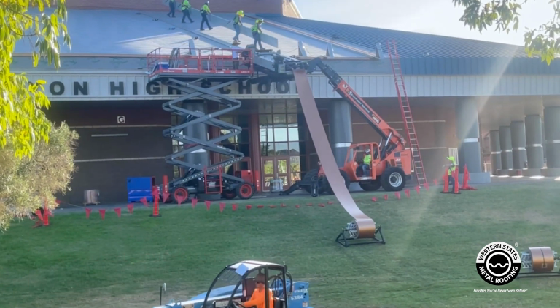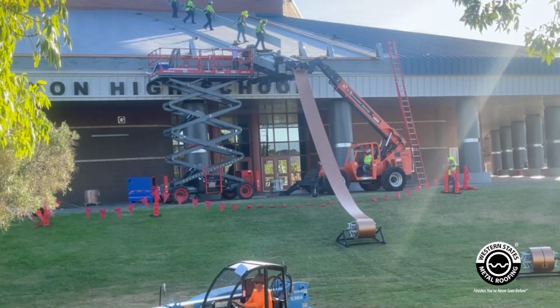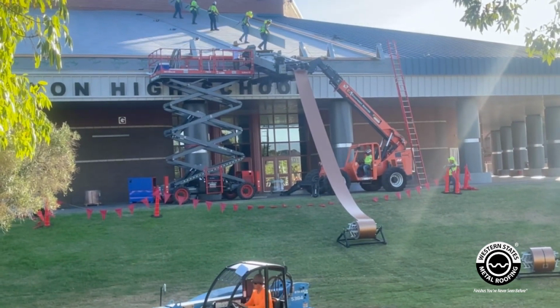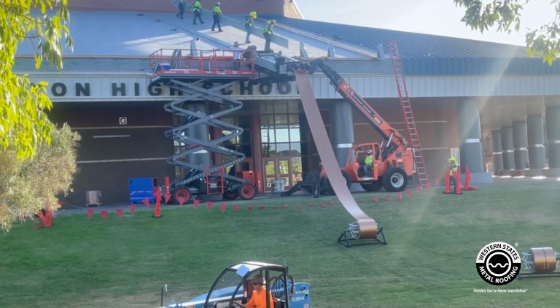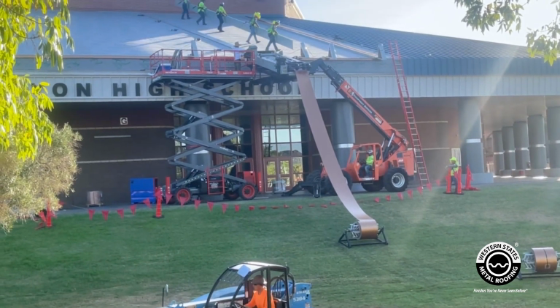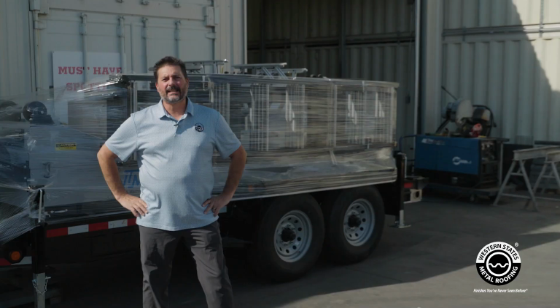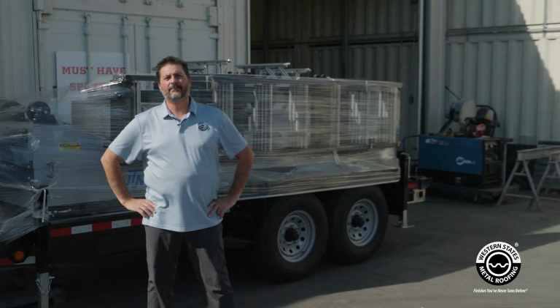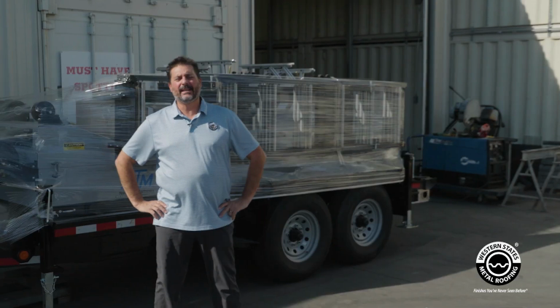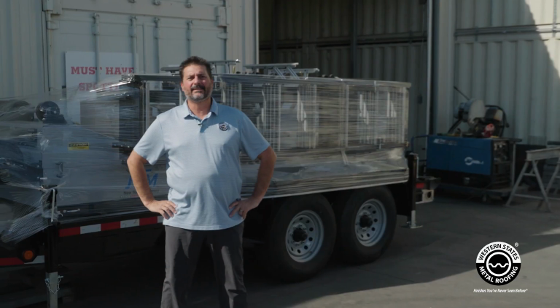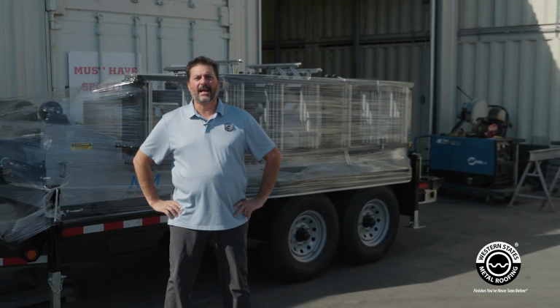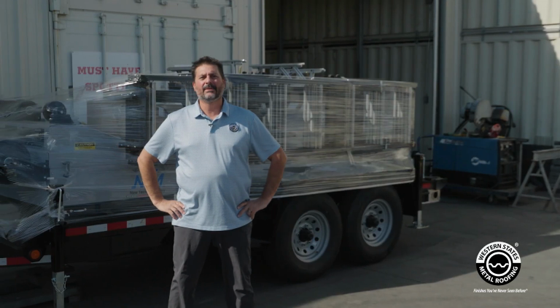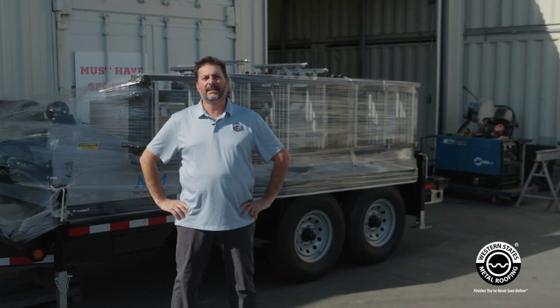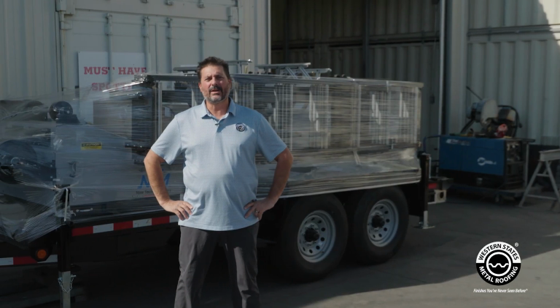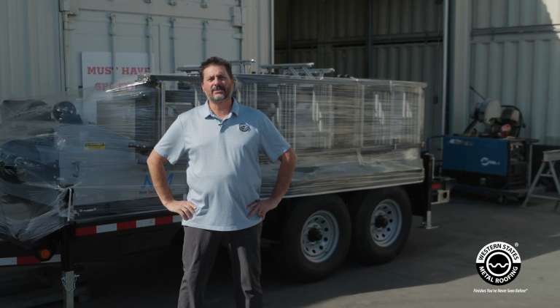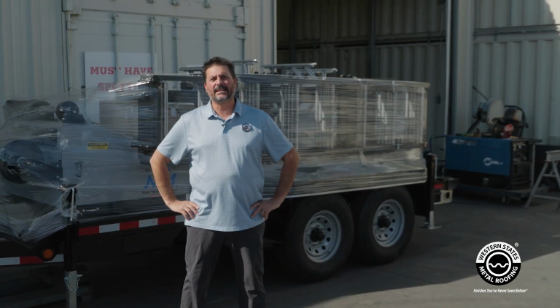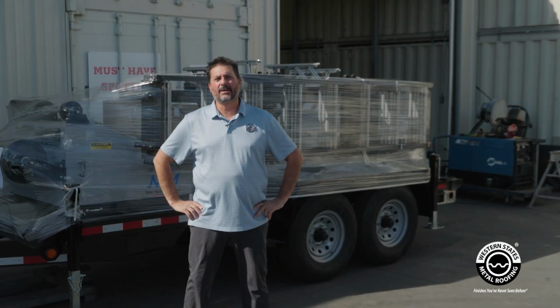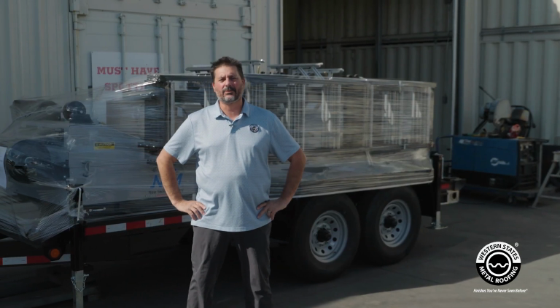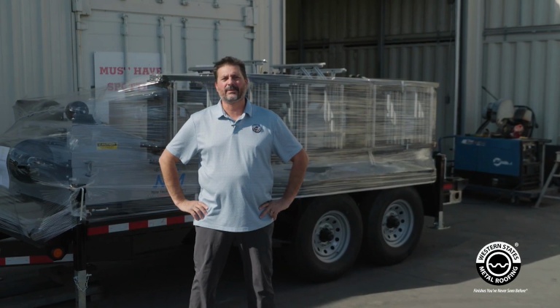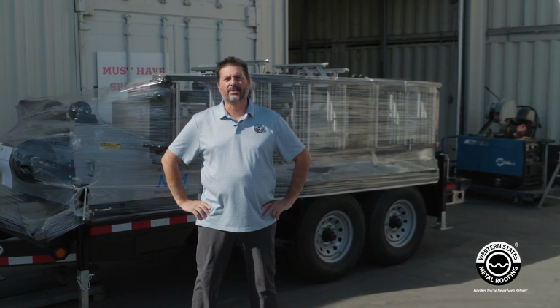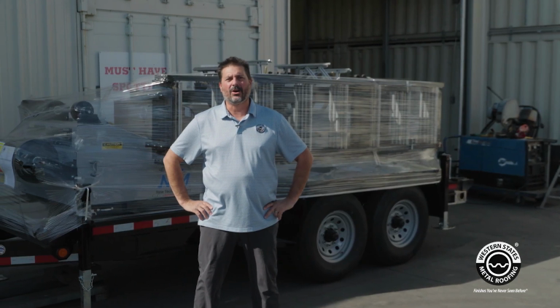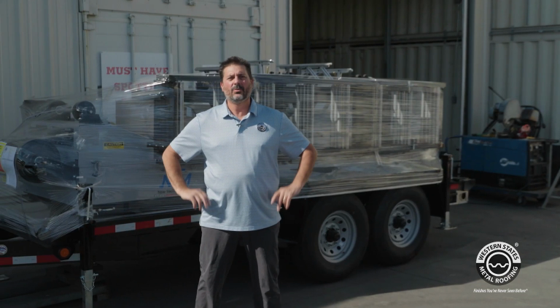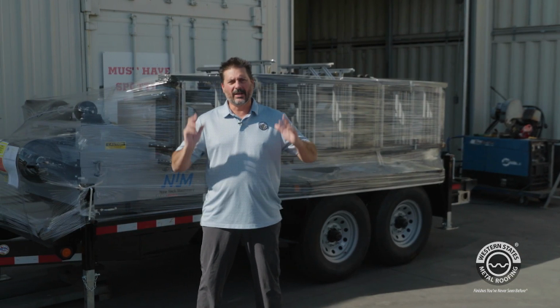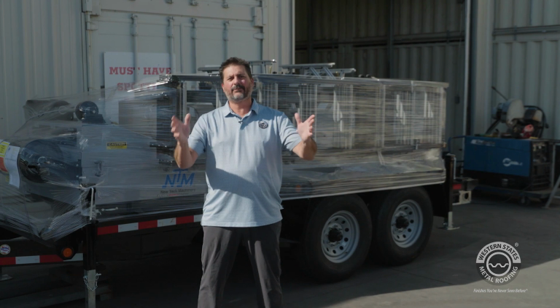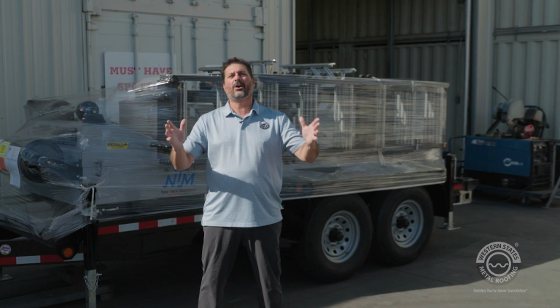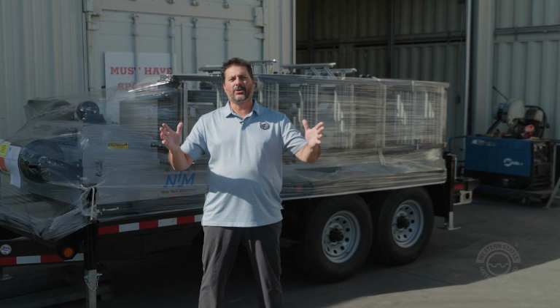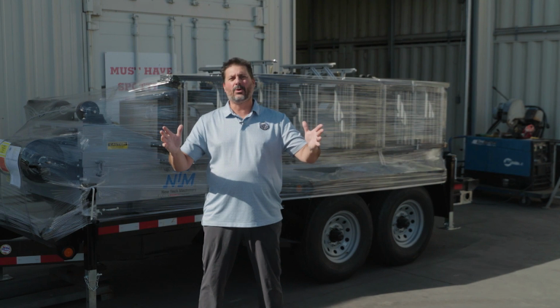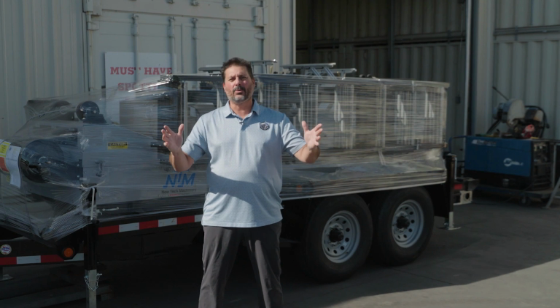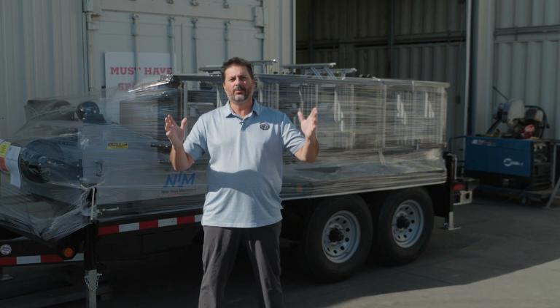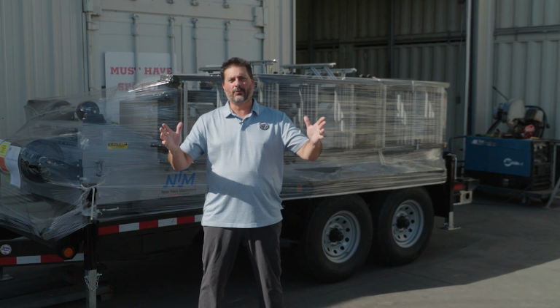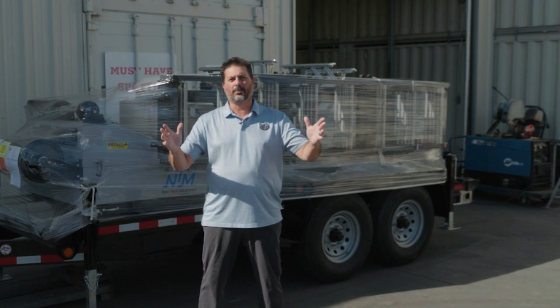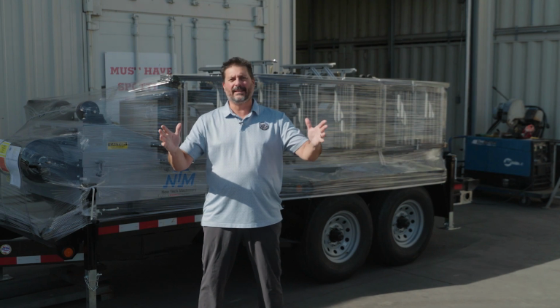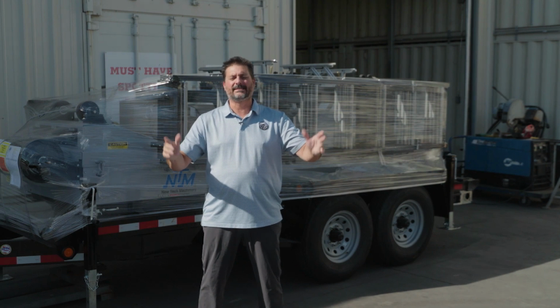Are you ready to save money and time? Give Western States Metal Roofing a call. We're here for all your mobile roll forming needs.